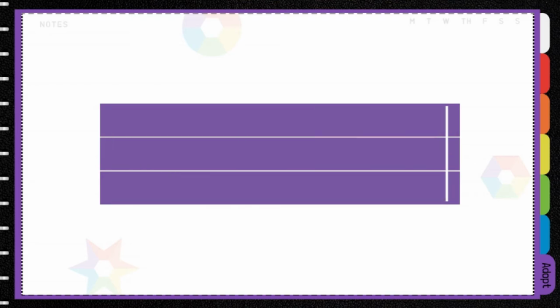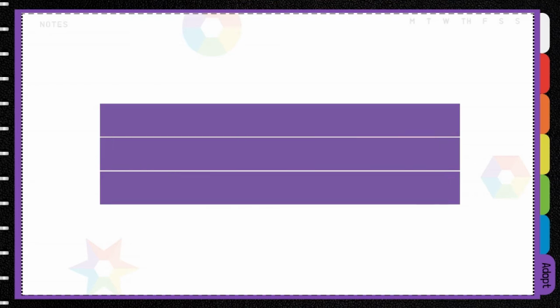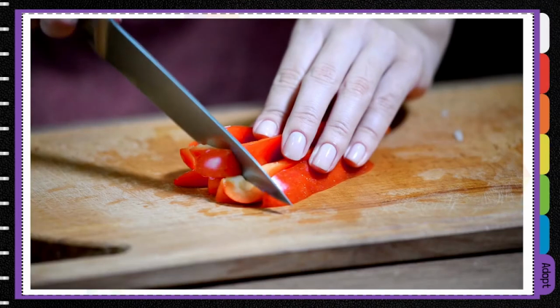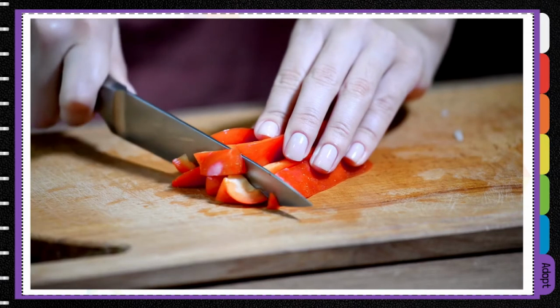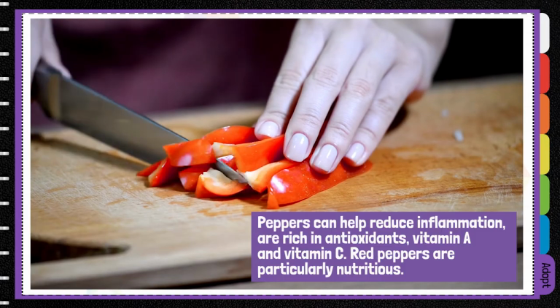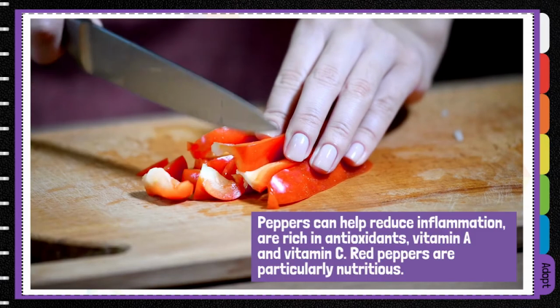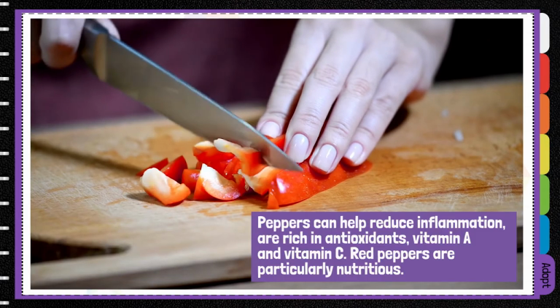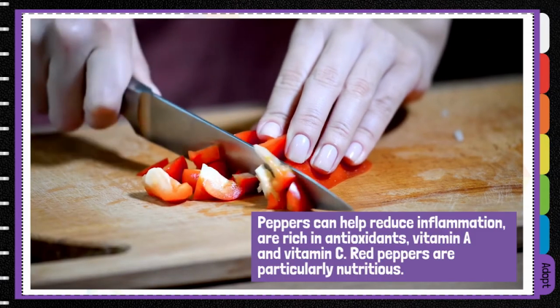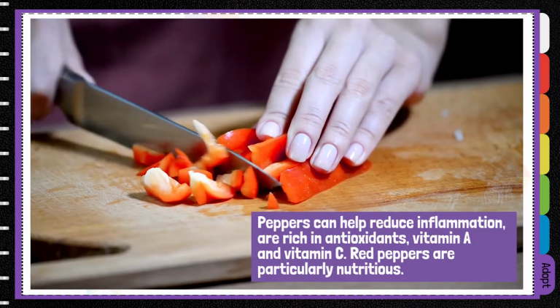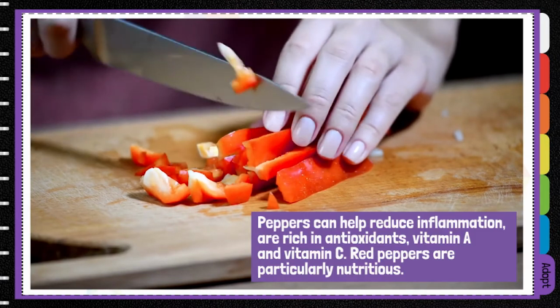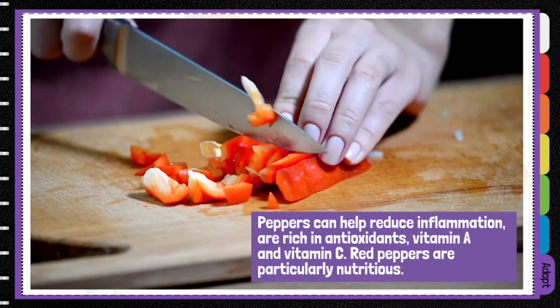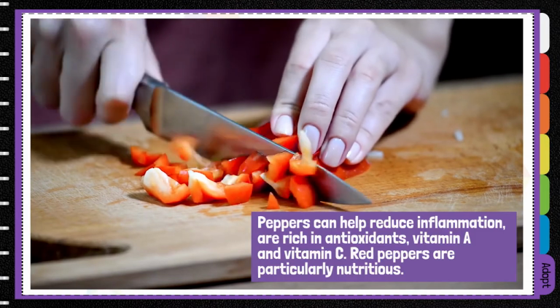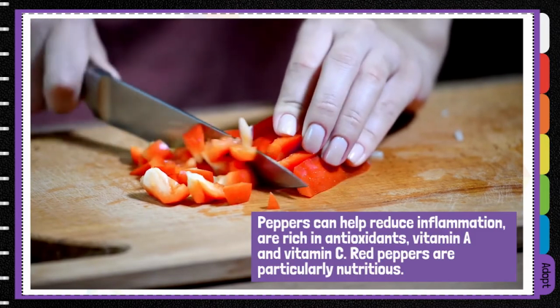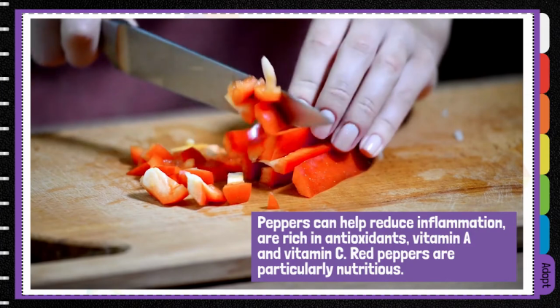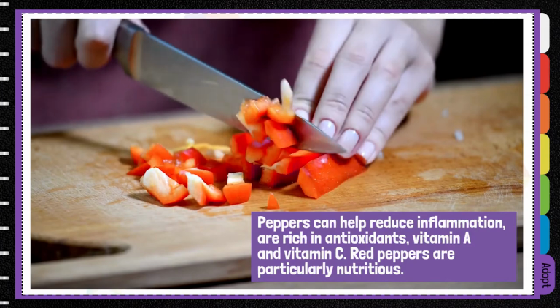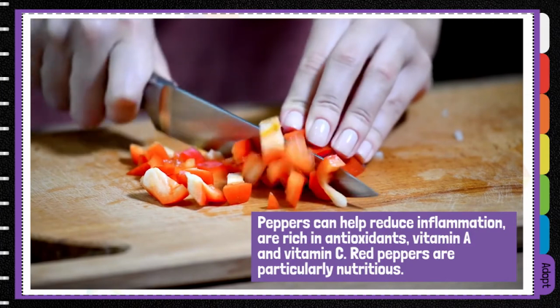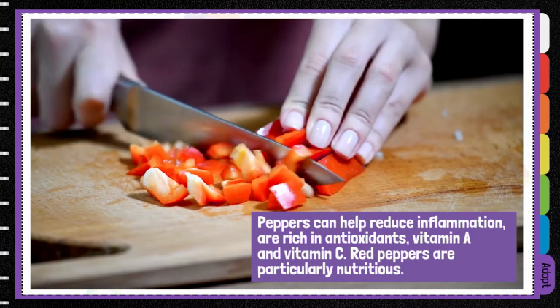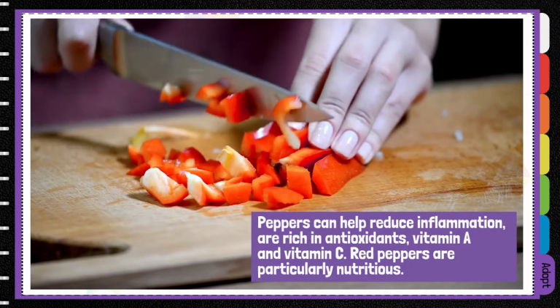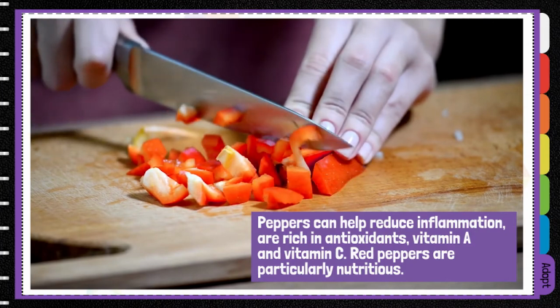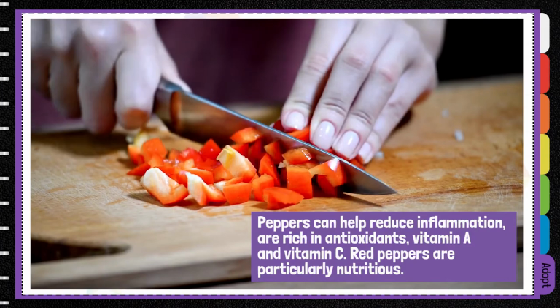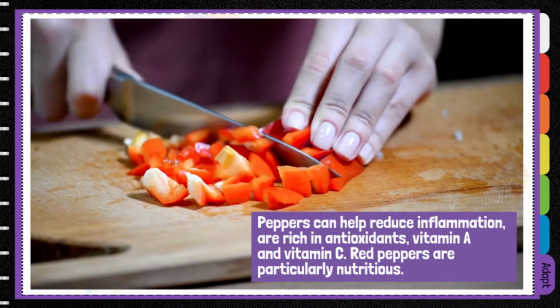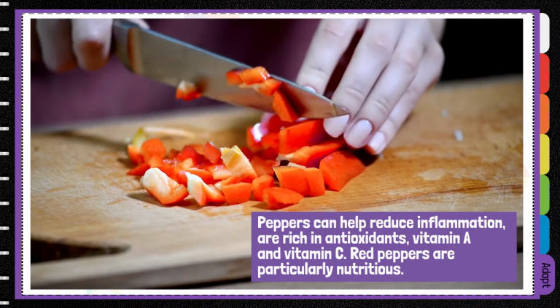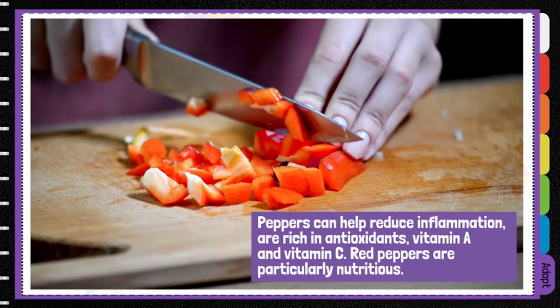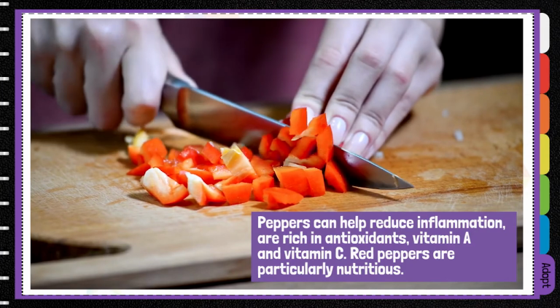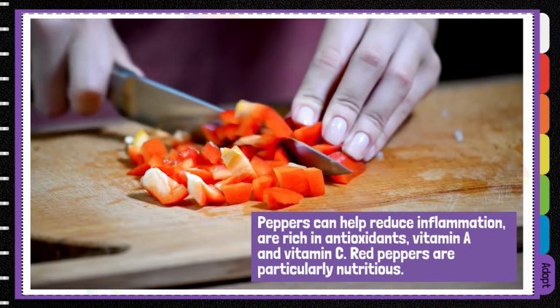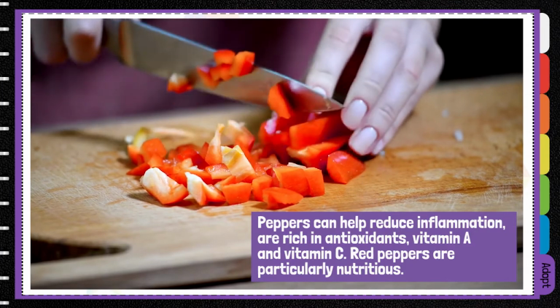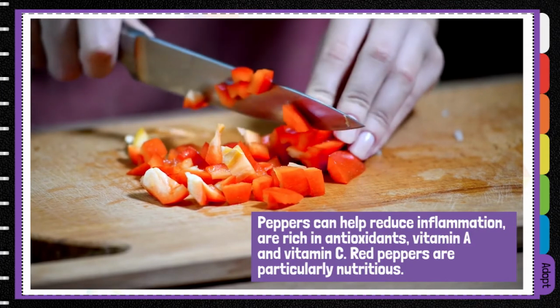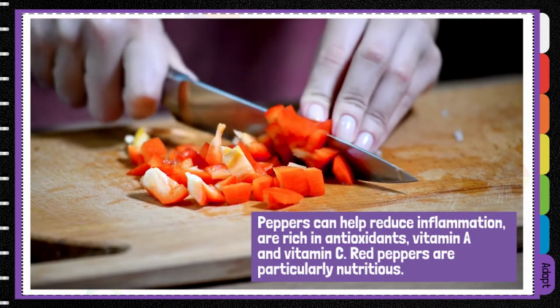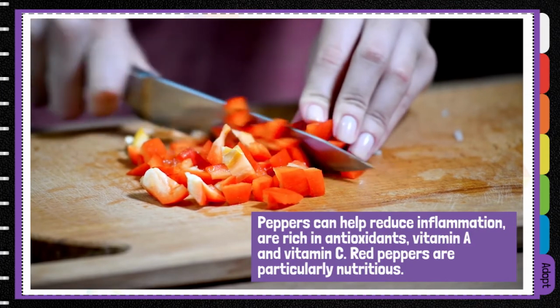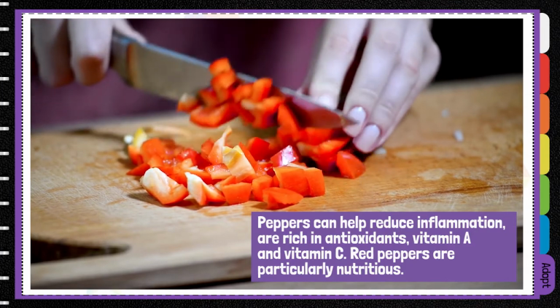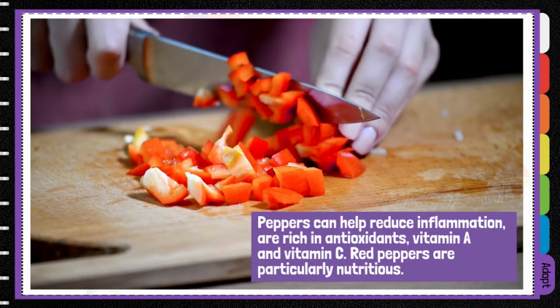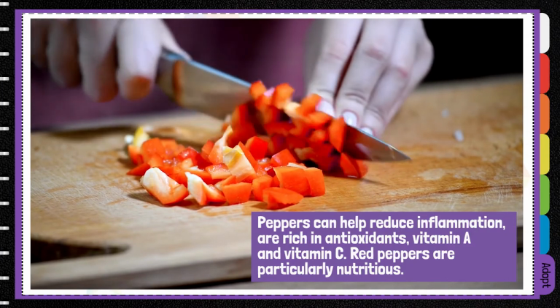Peppers can reduce inflammation, are rich in antioxidants, vitamin A and vitamin C. Red peppers are particularly nutritious.